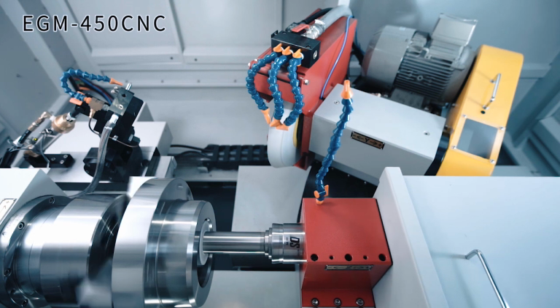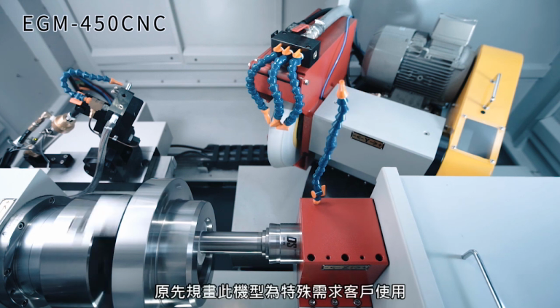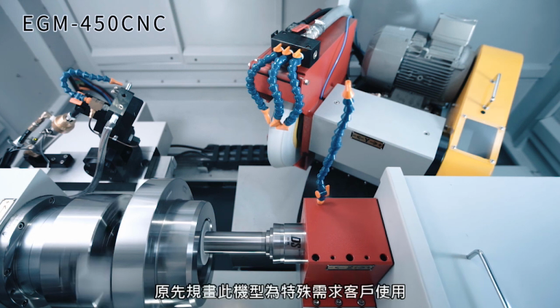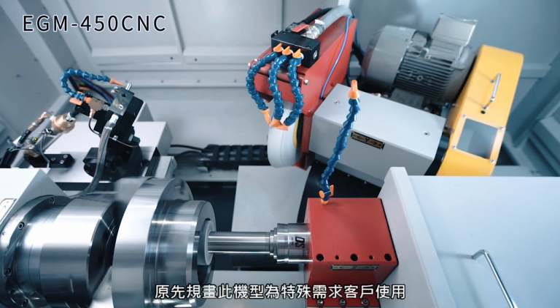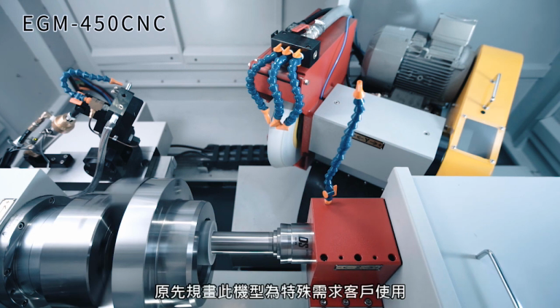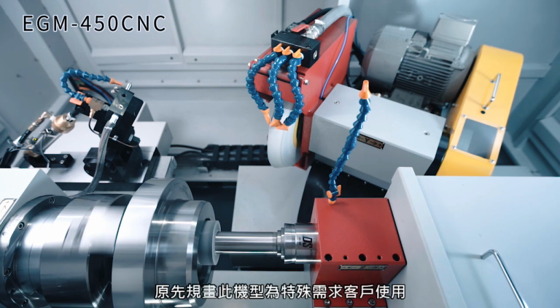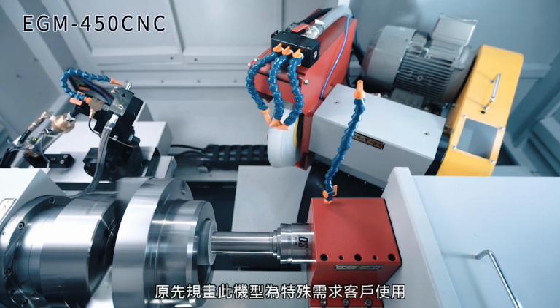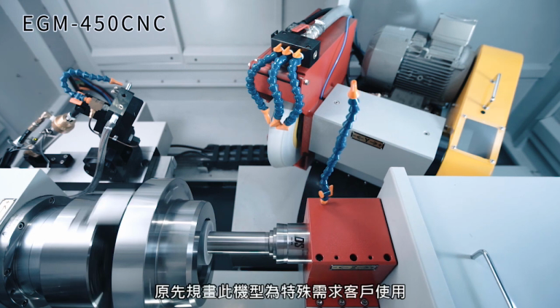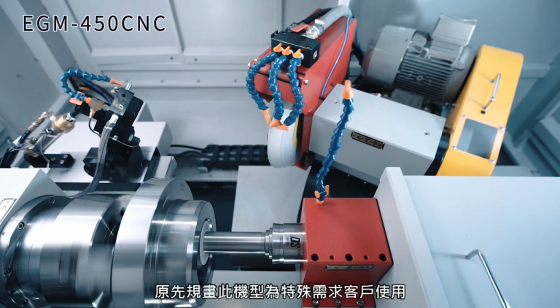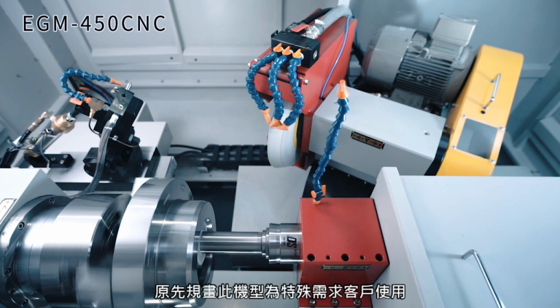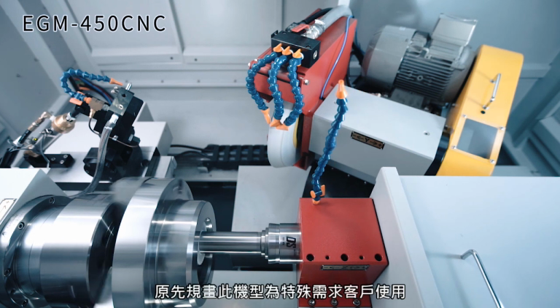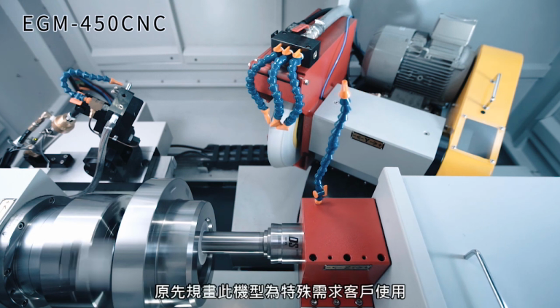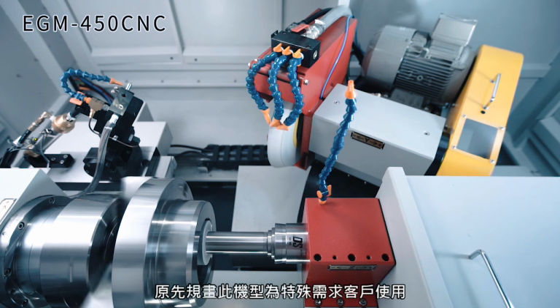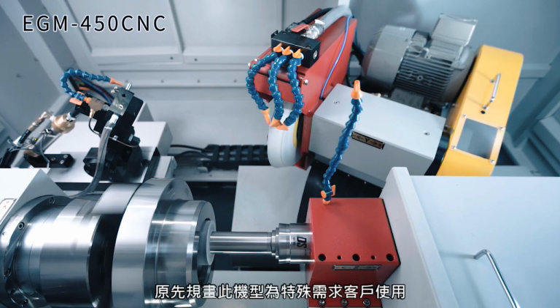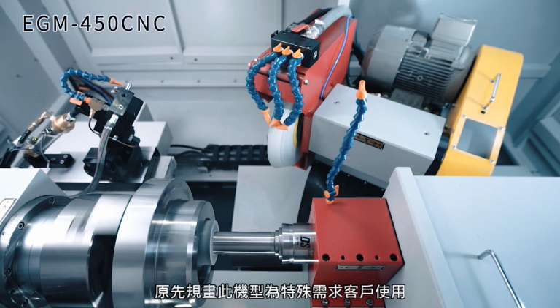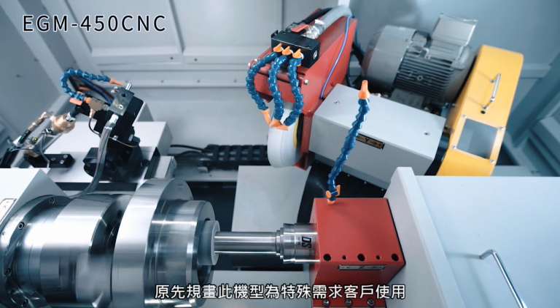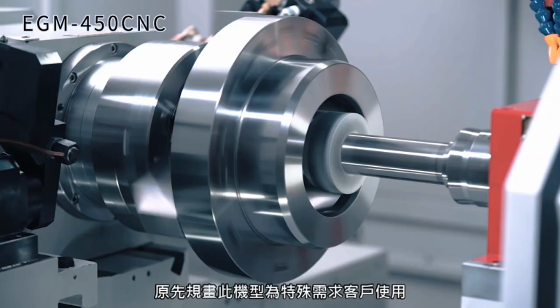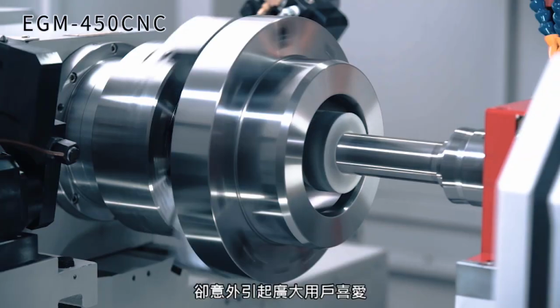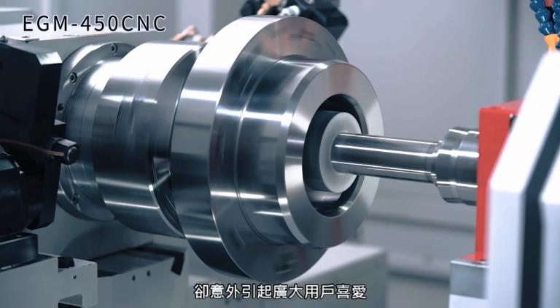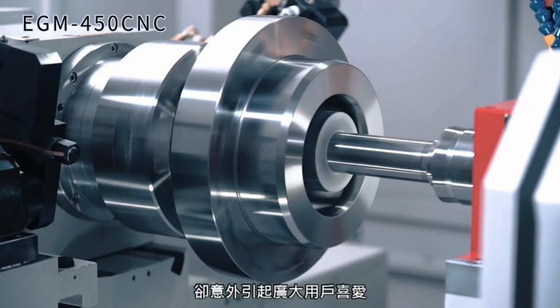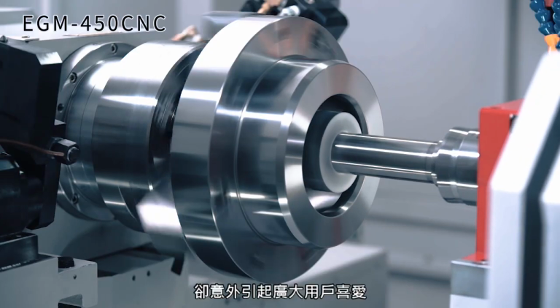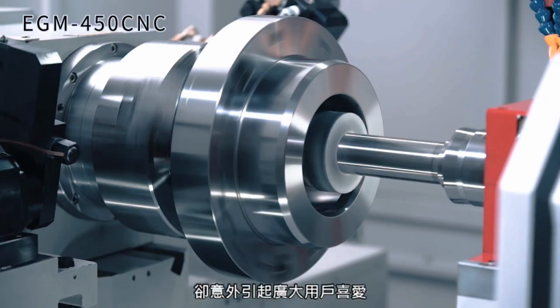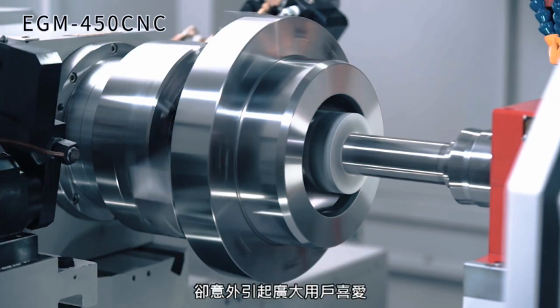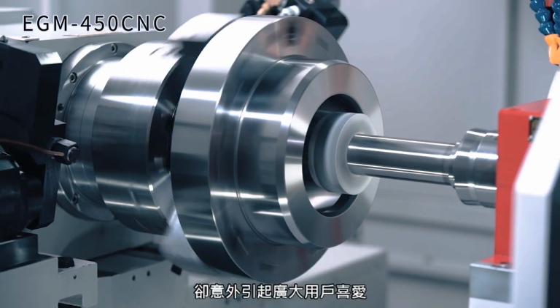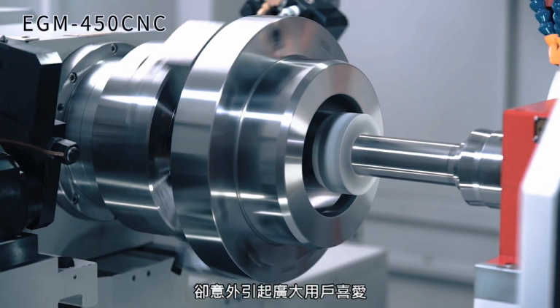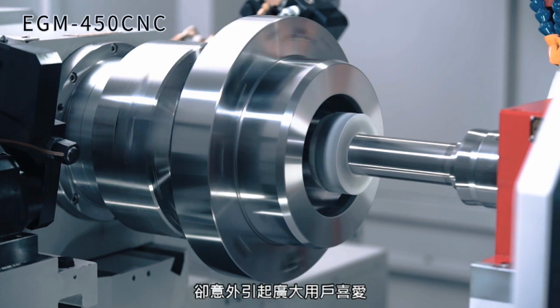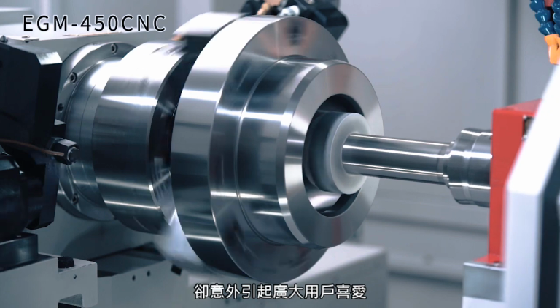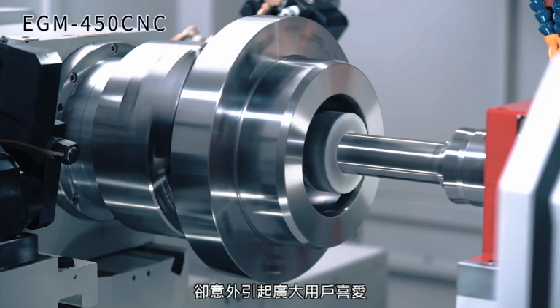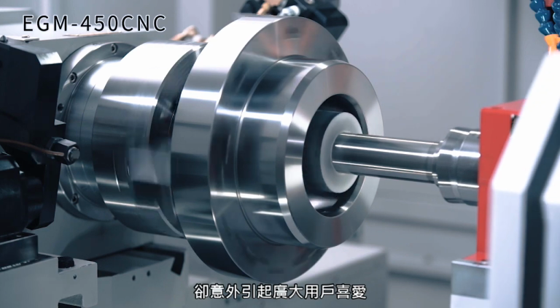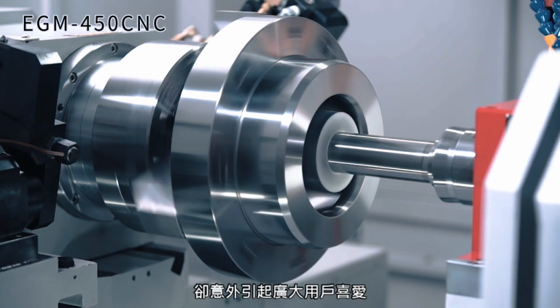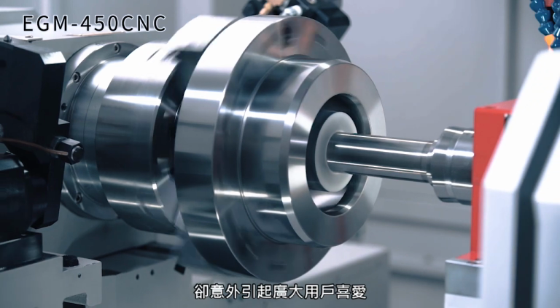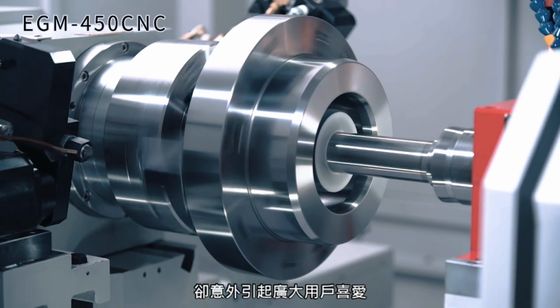The EGM 500 was originally special-built for a client, but now many clients appreciate this machine's capabilities.